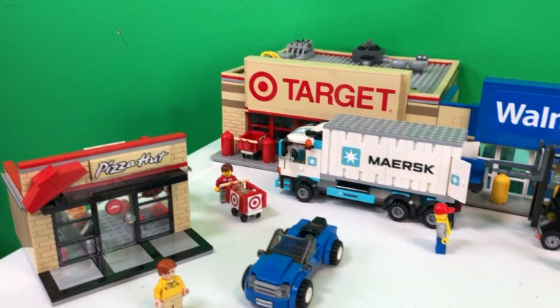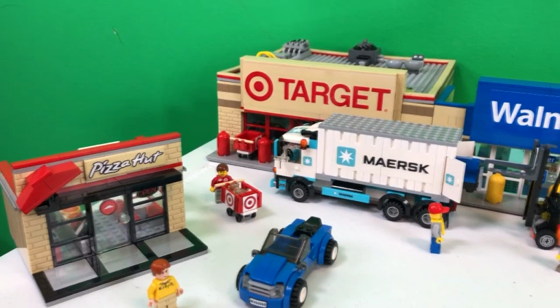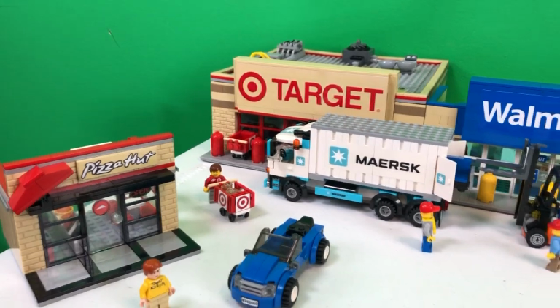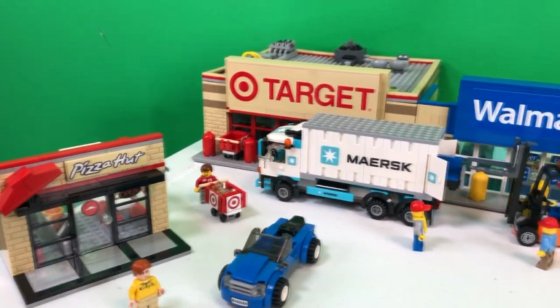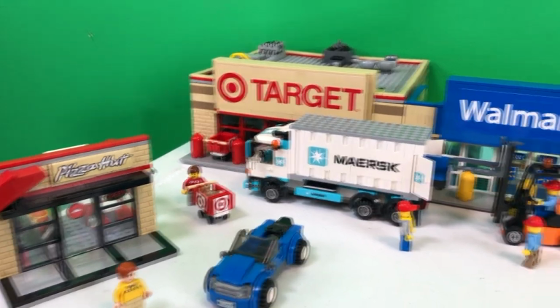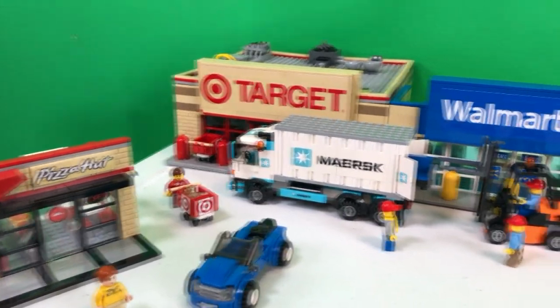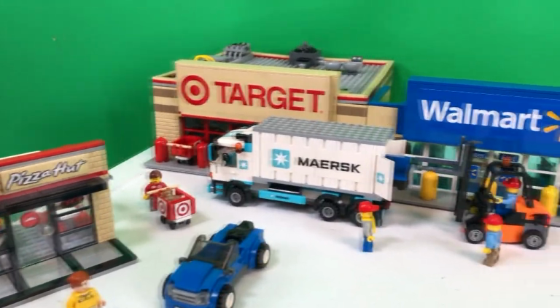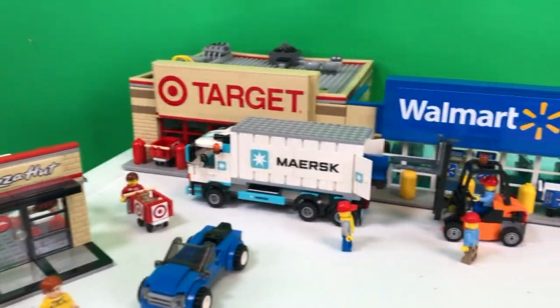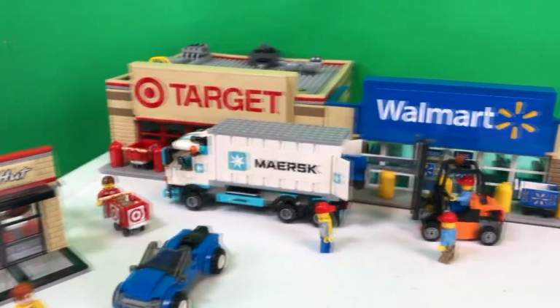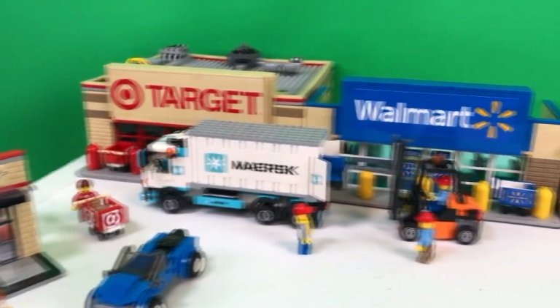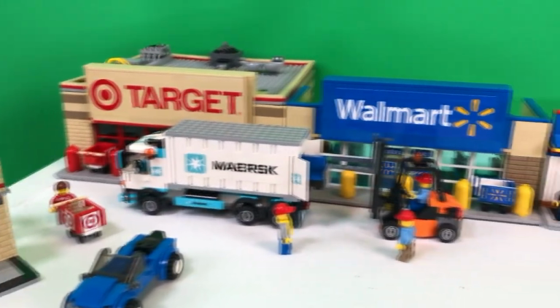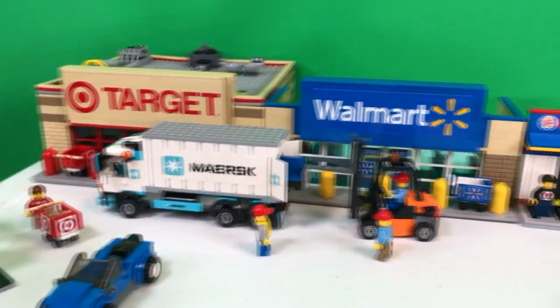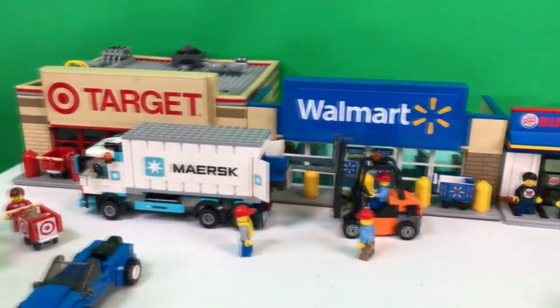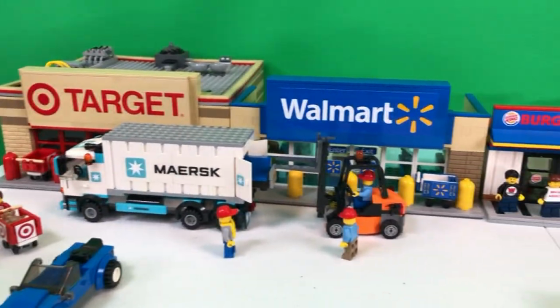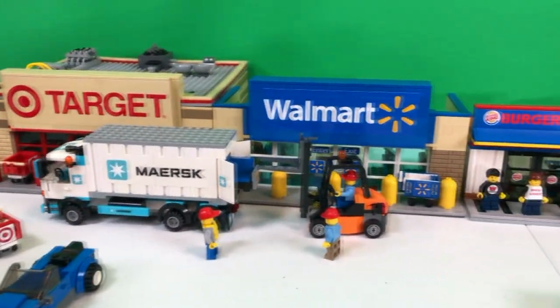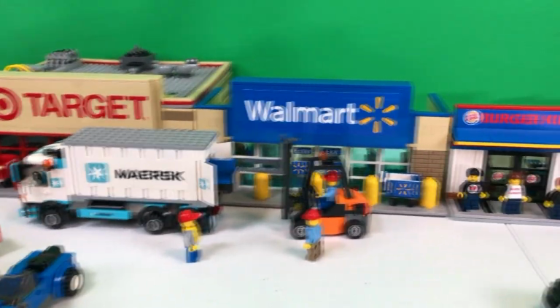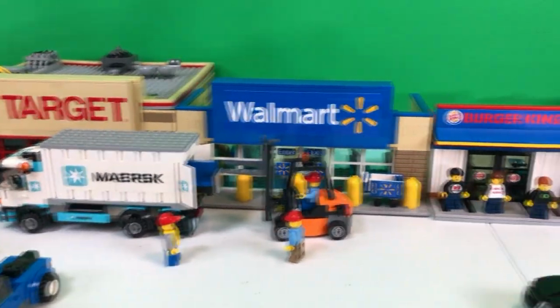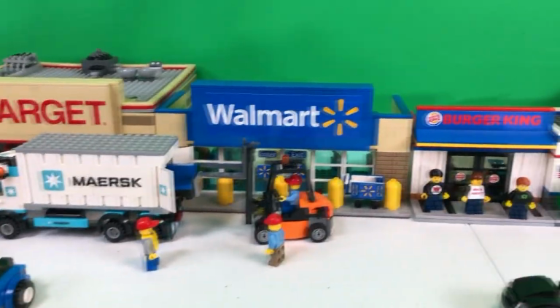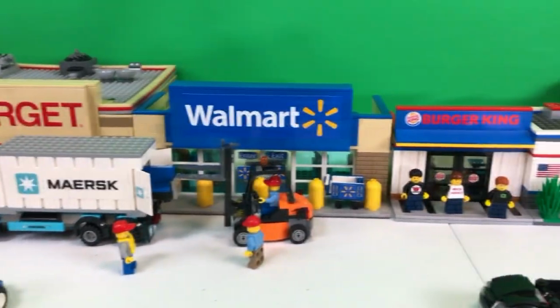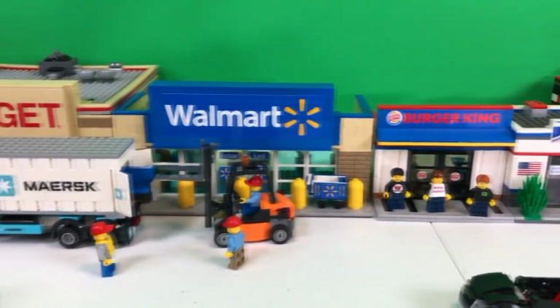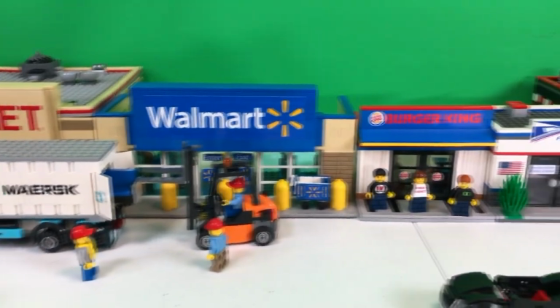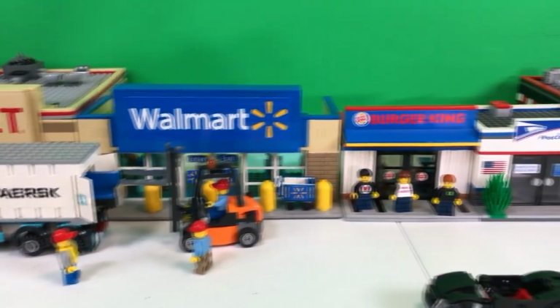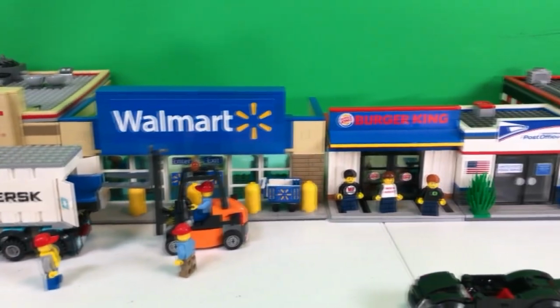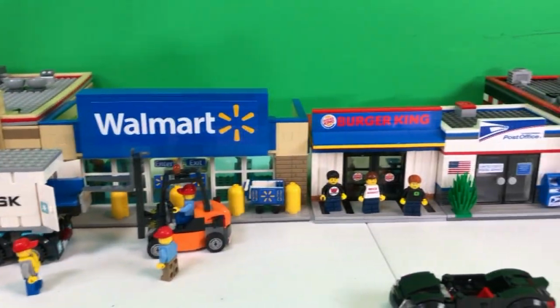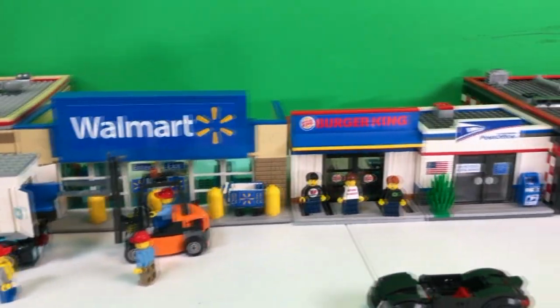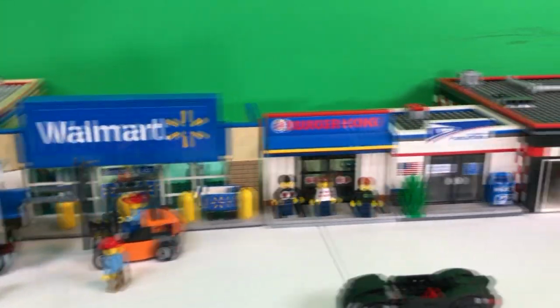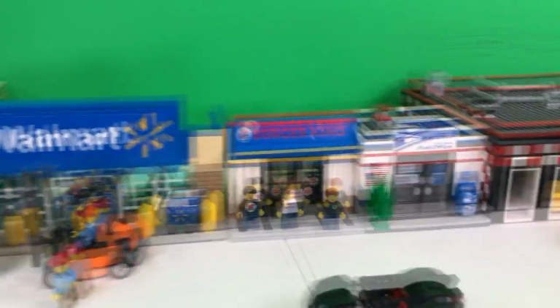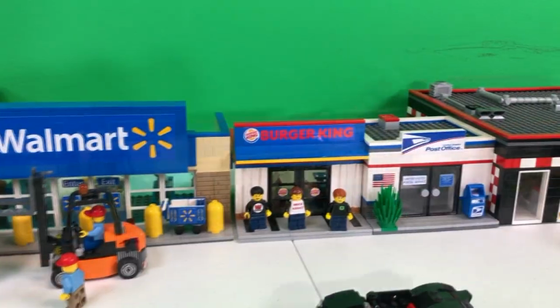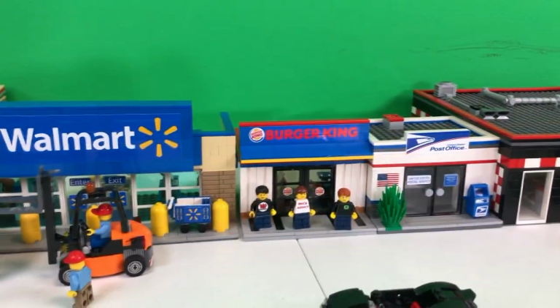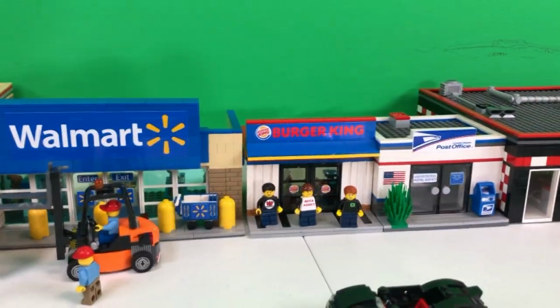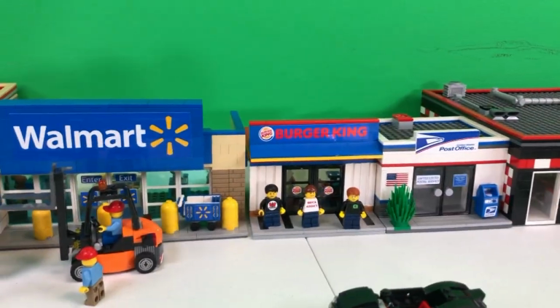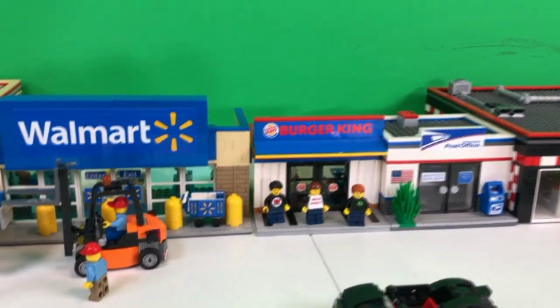Brick Addicts LEGO lovers, ladies and gentlemen from all over the world. It's lunchtime.